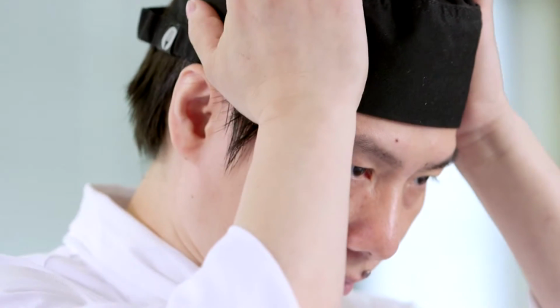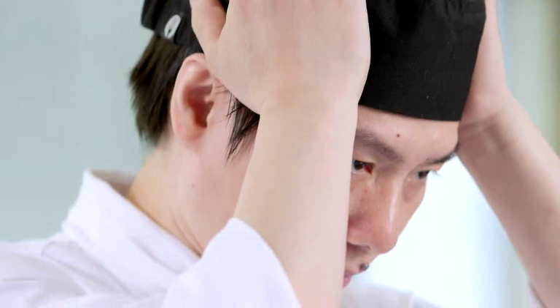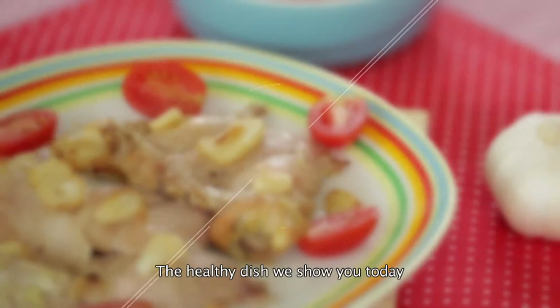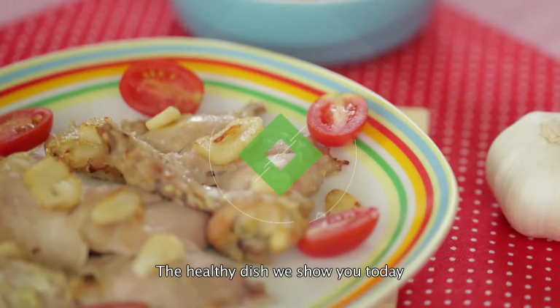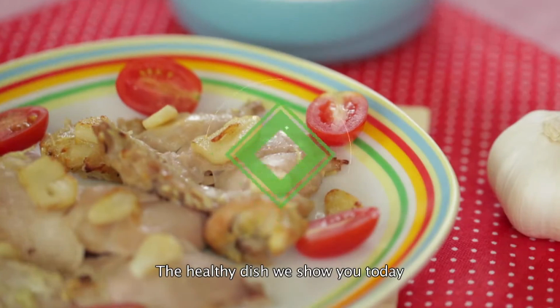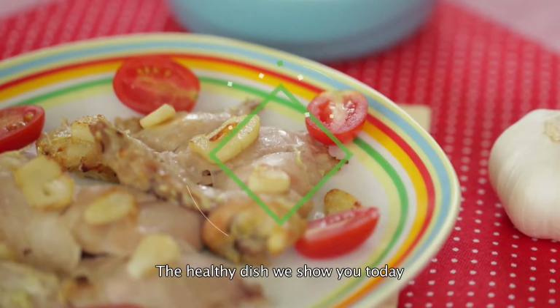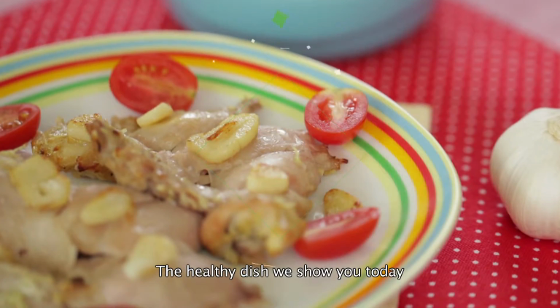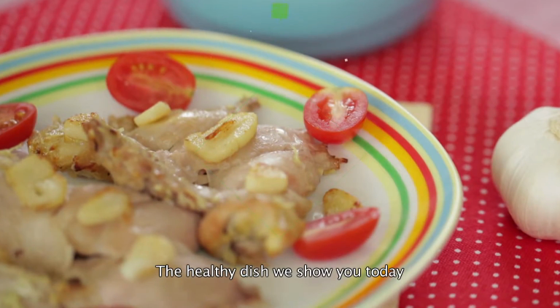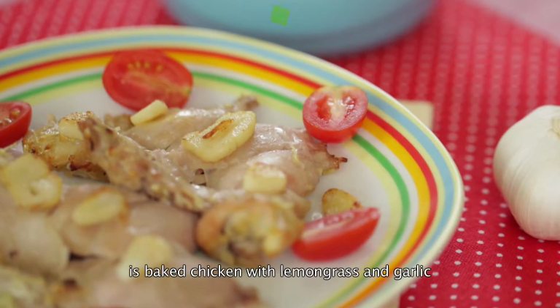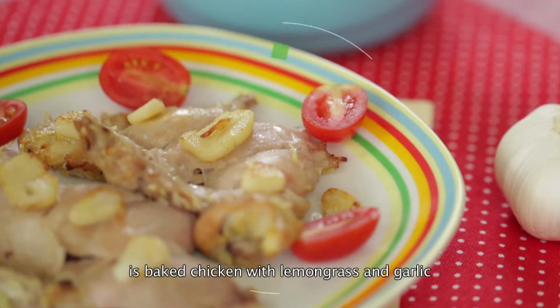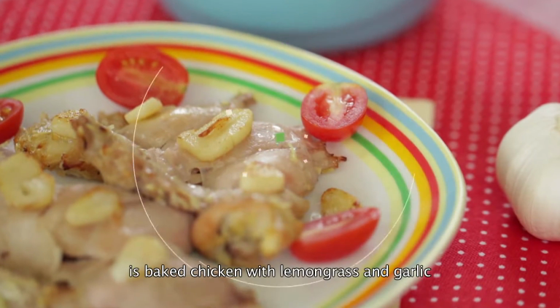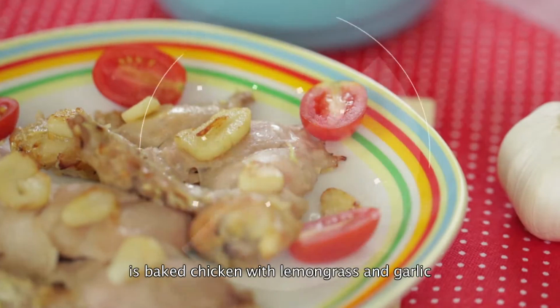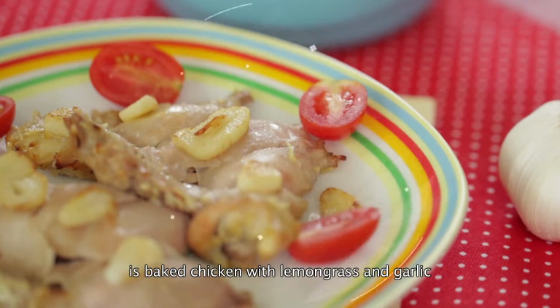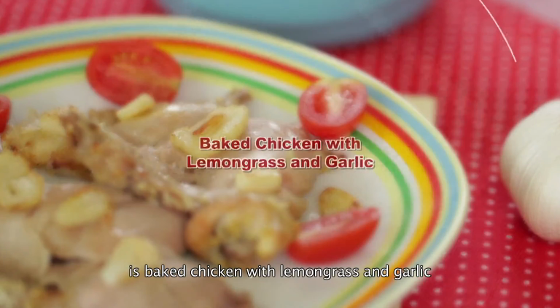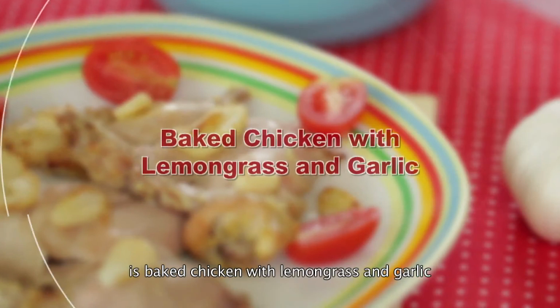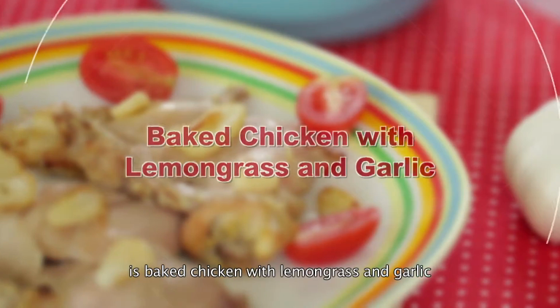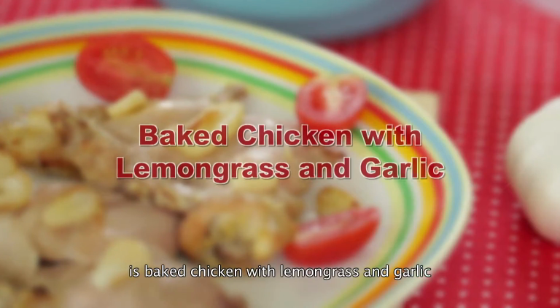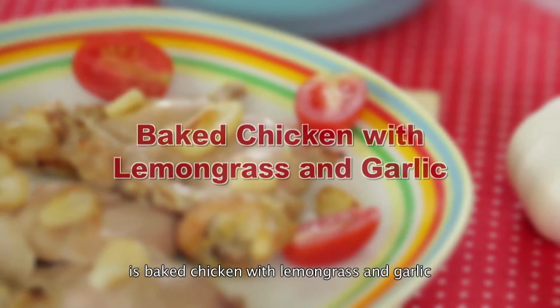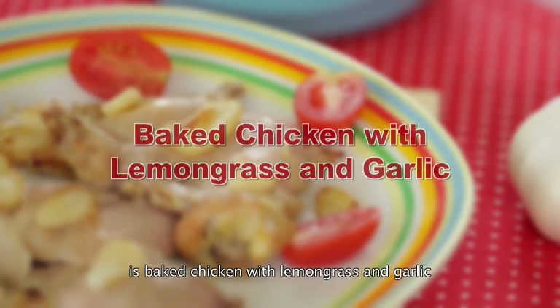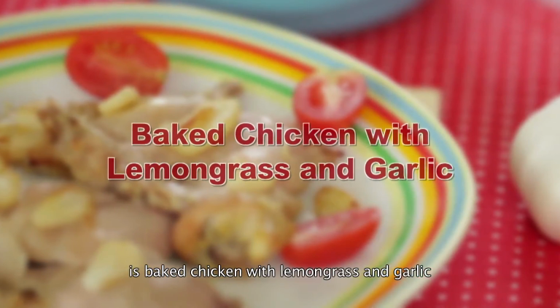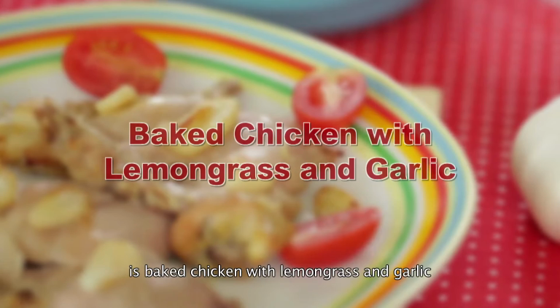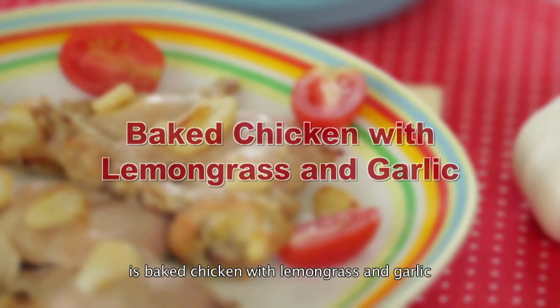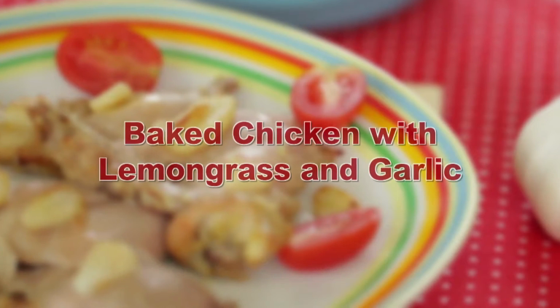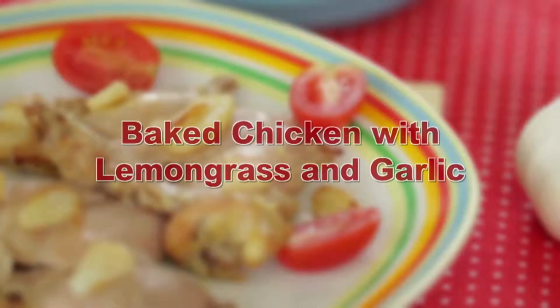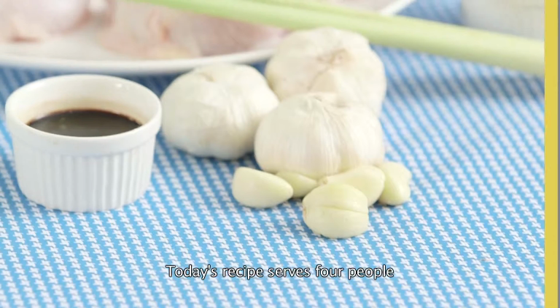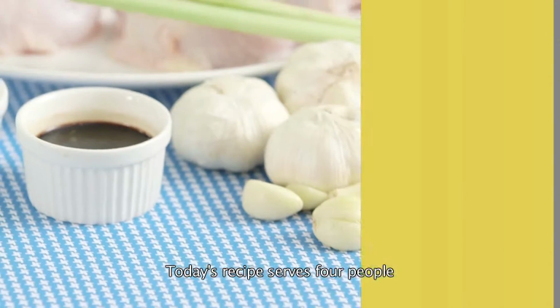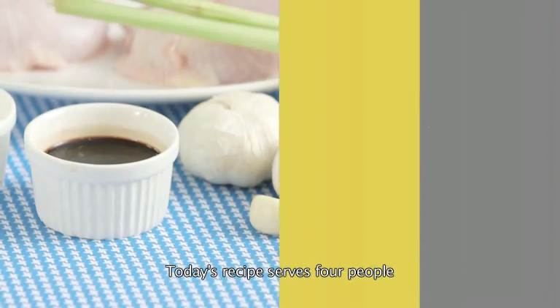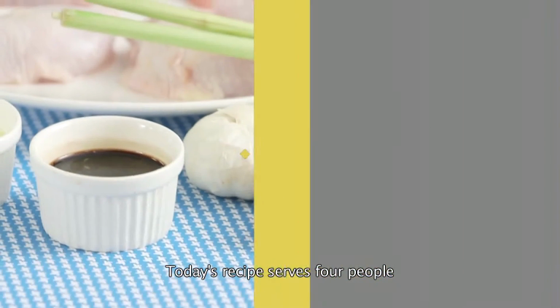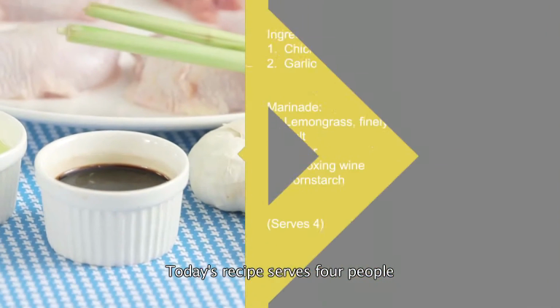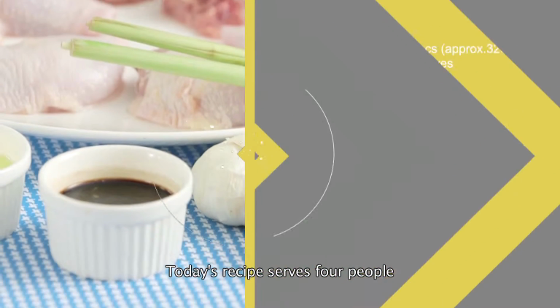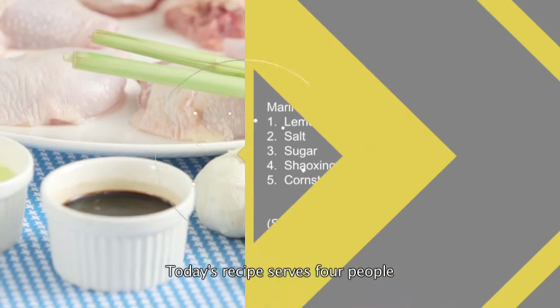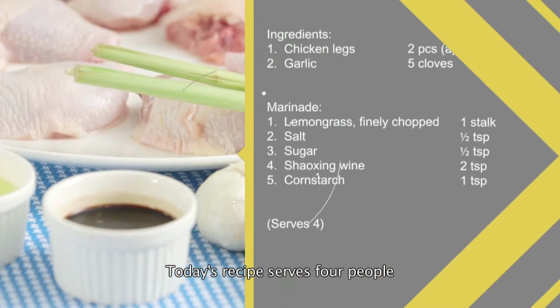The healthy dish we show you today is baked chicken with lemongrass and garlic. Today's recipe serves four people.